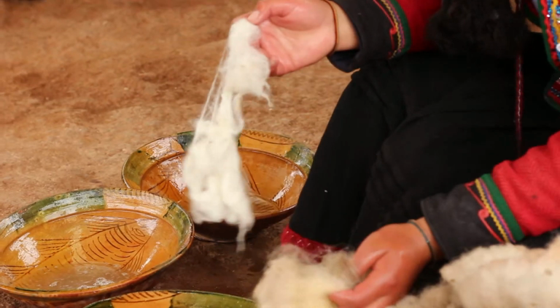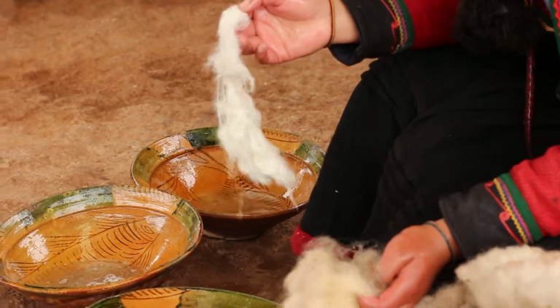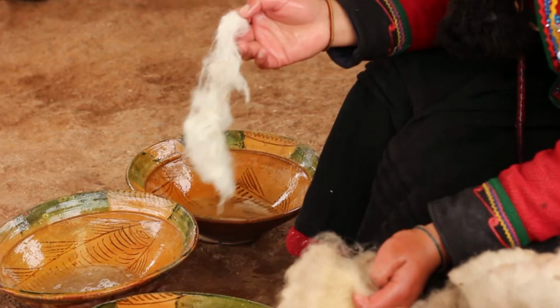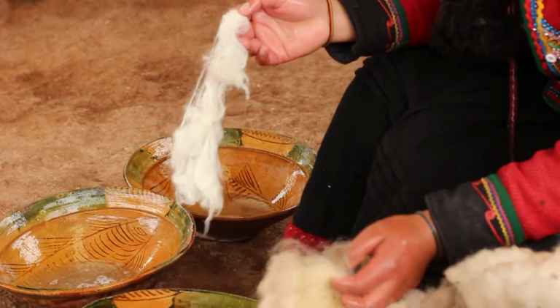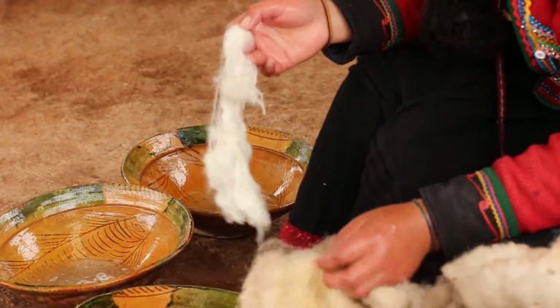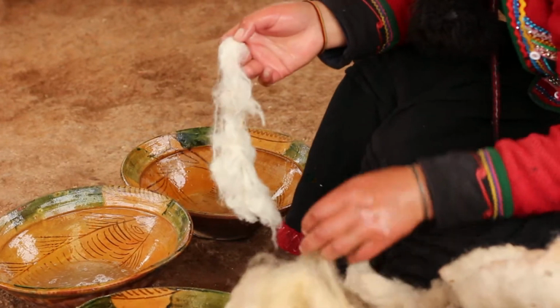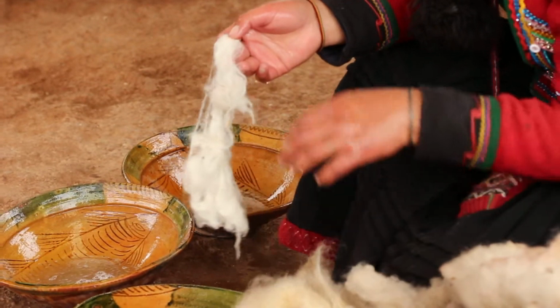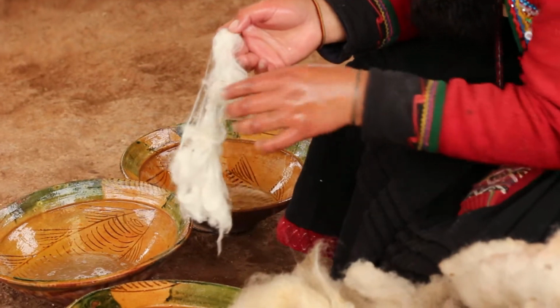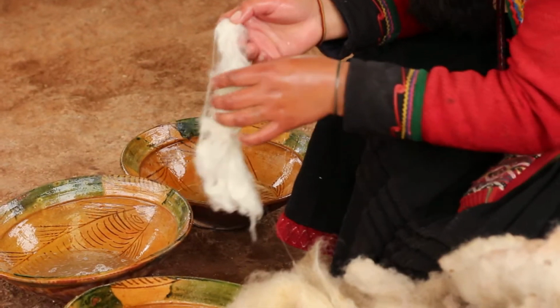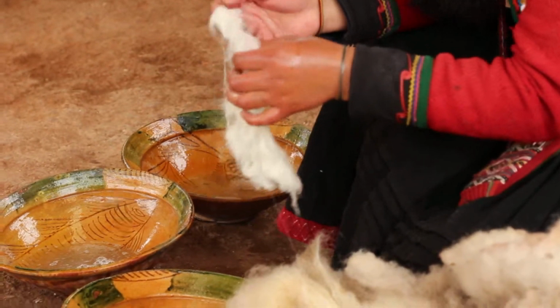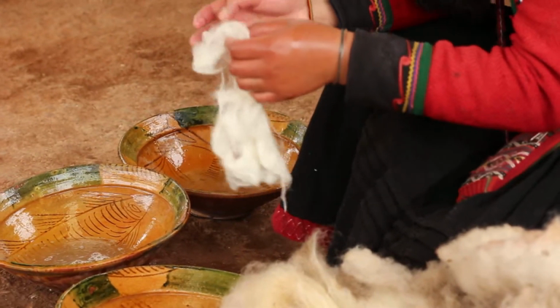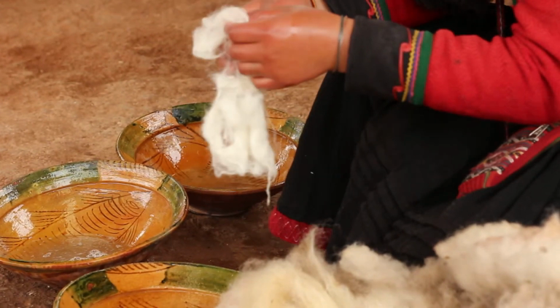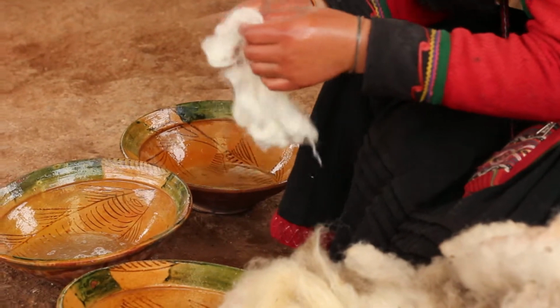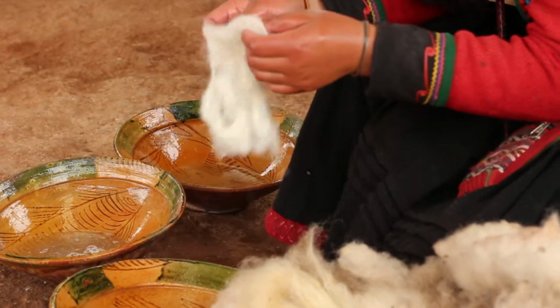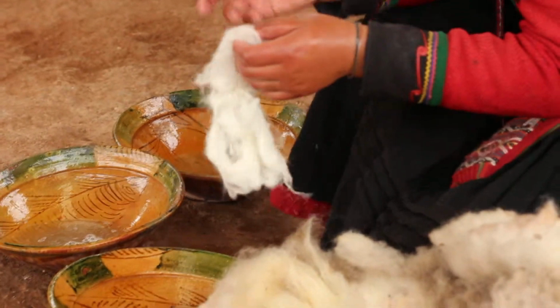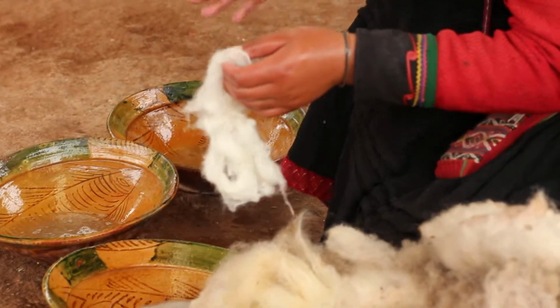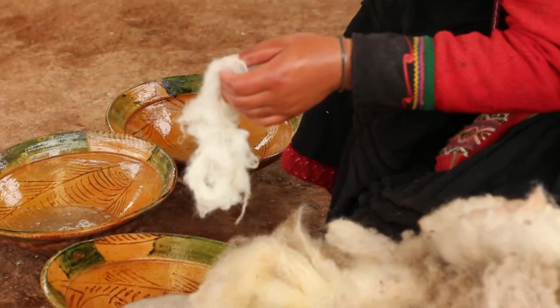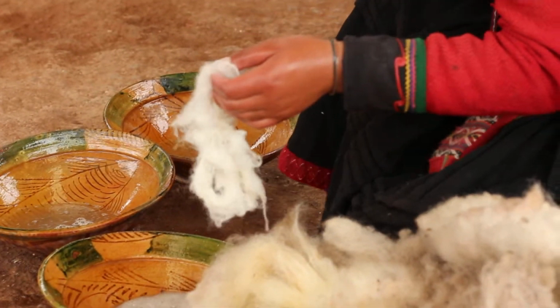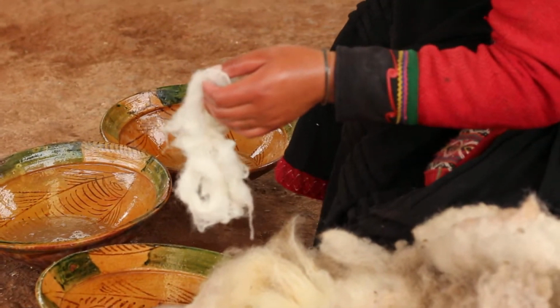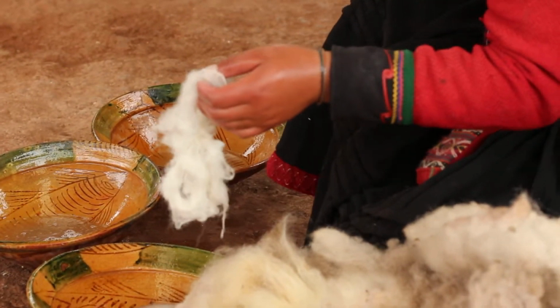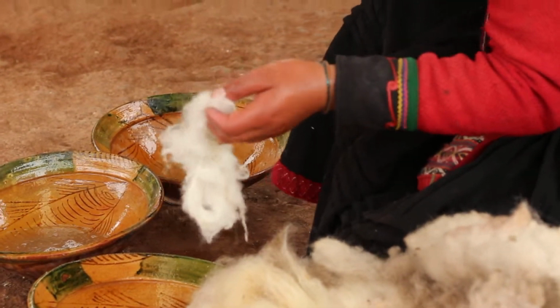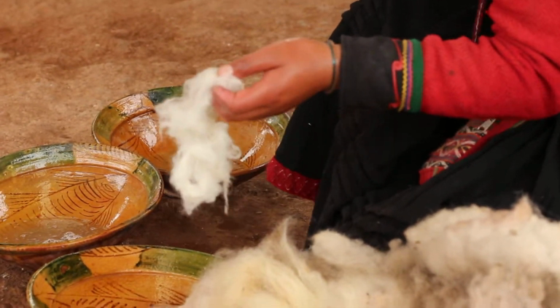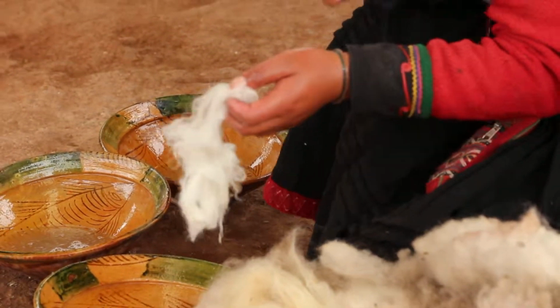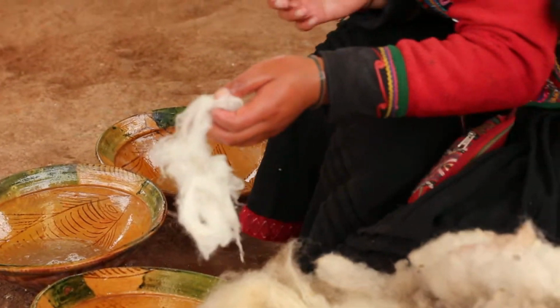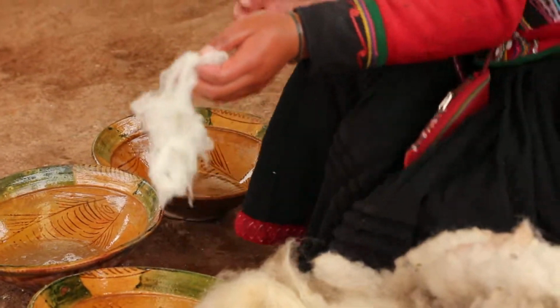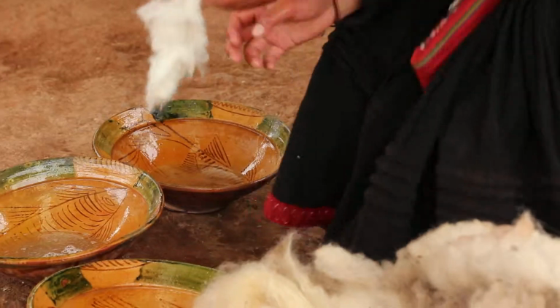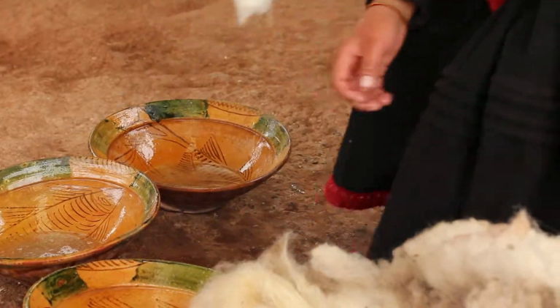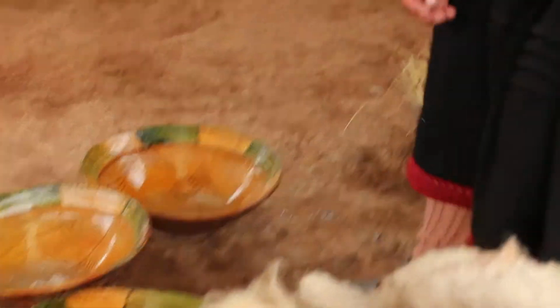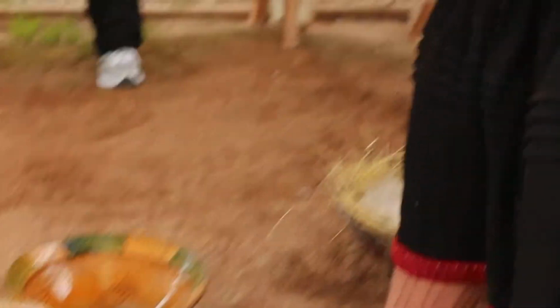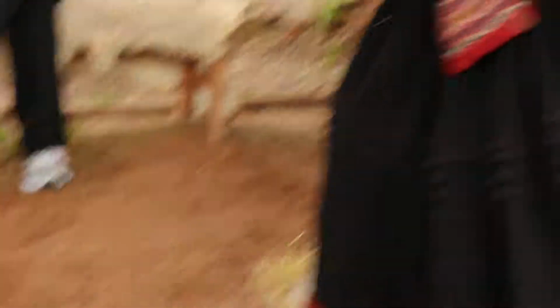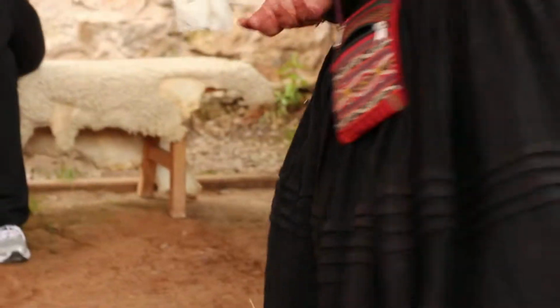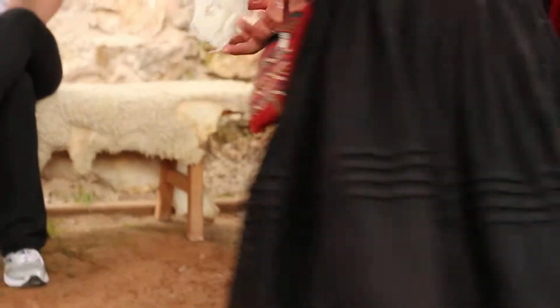This is the wool — it's very thin. After this is the wool, they dry it in the other part, in the sun. Thank you.